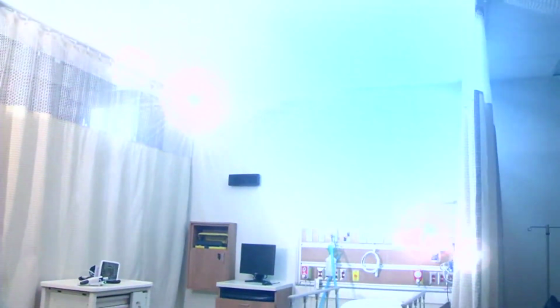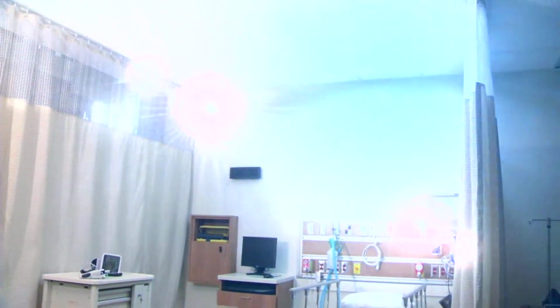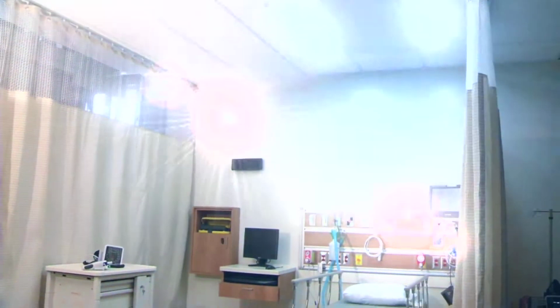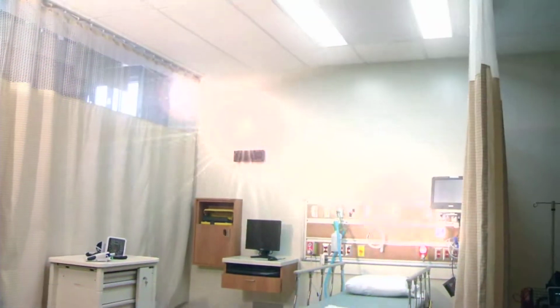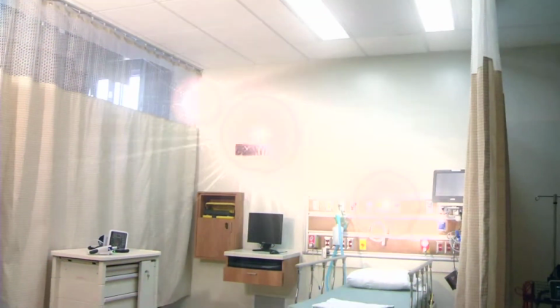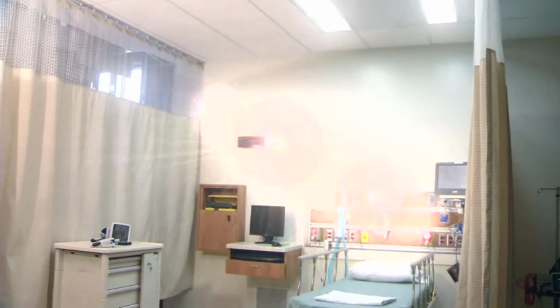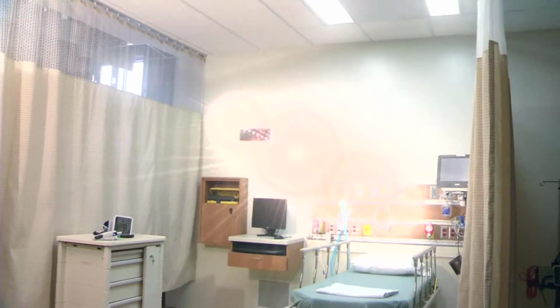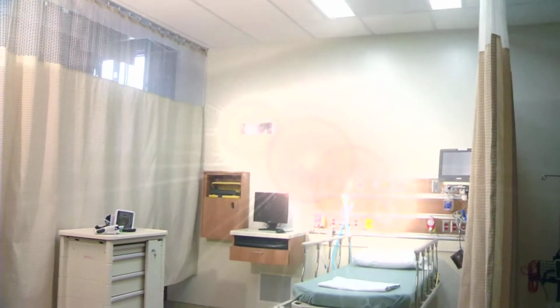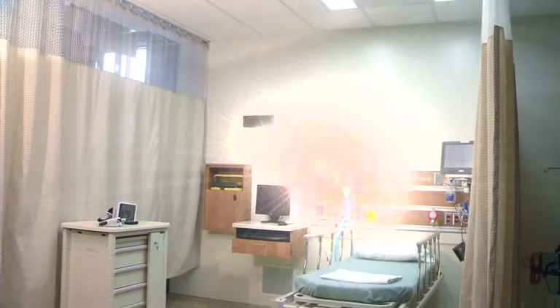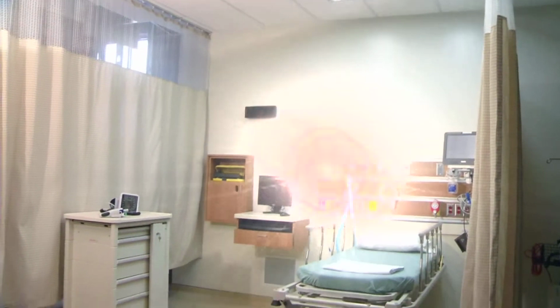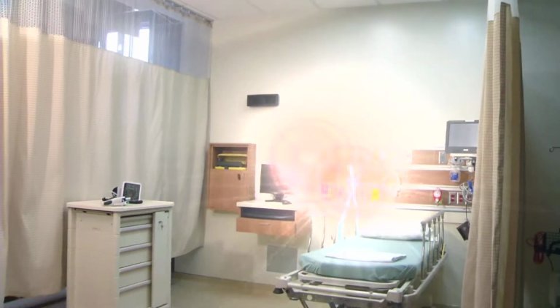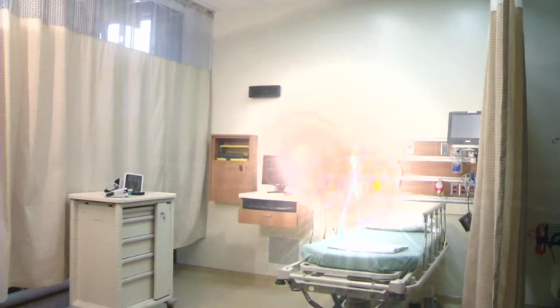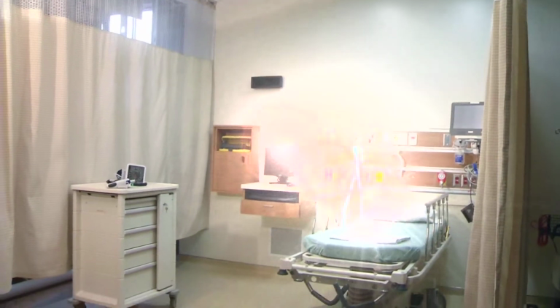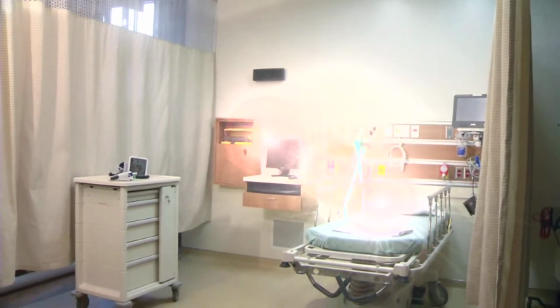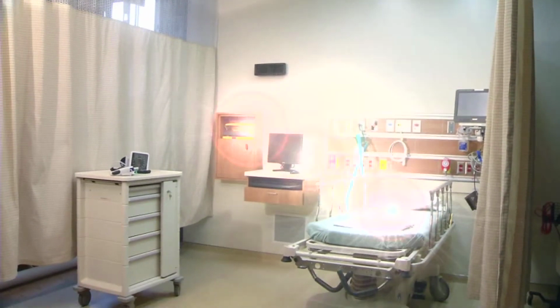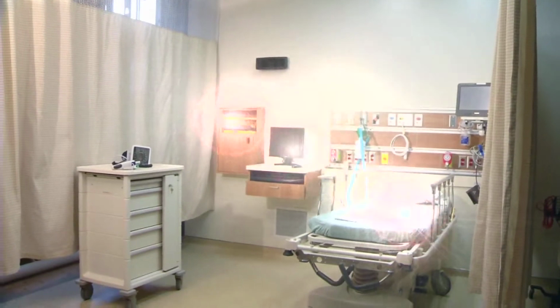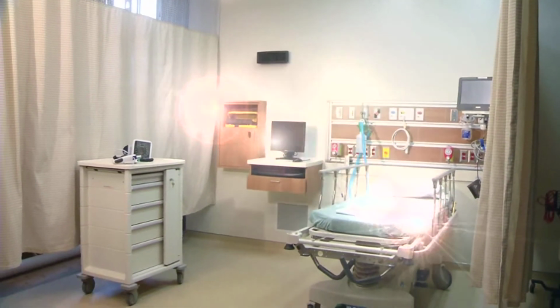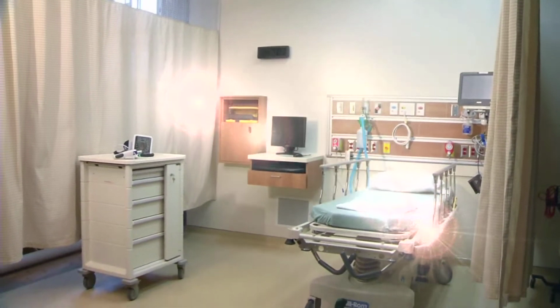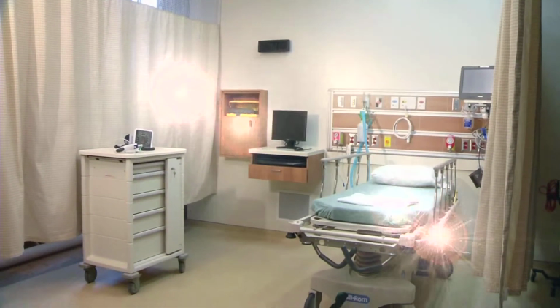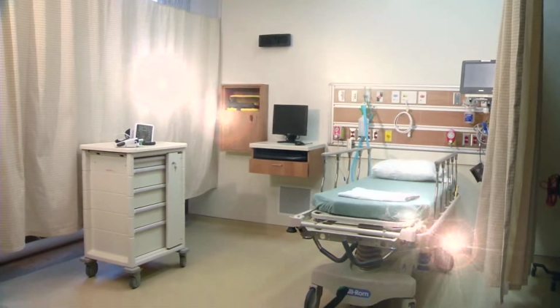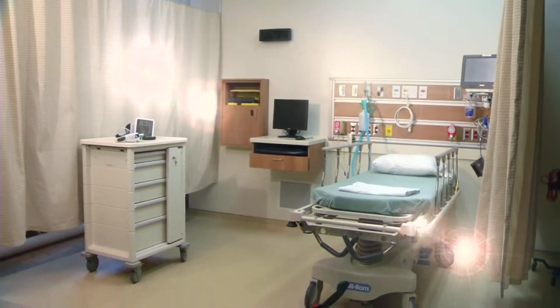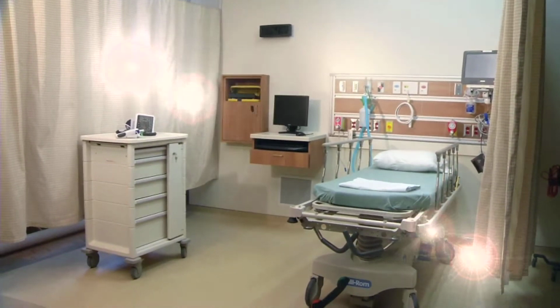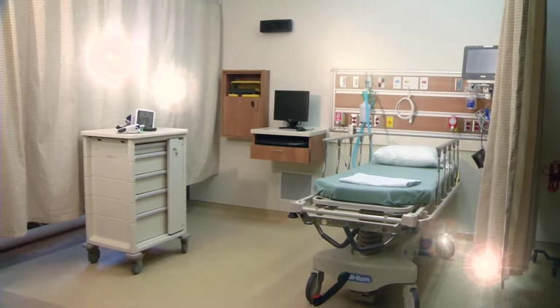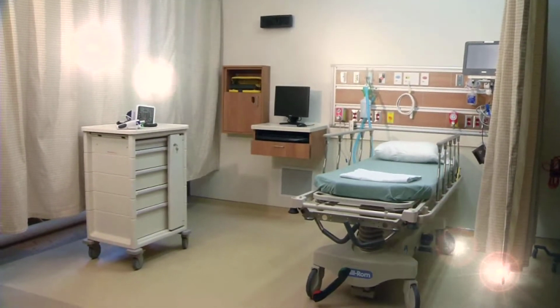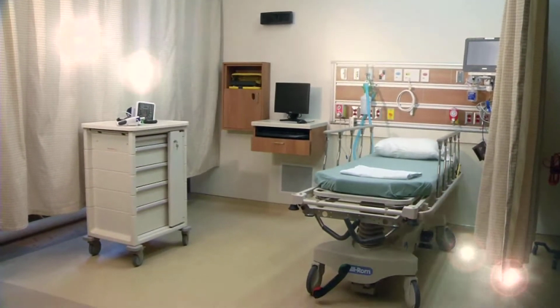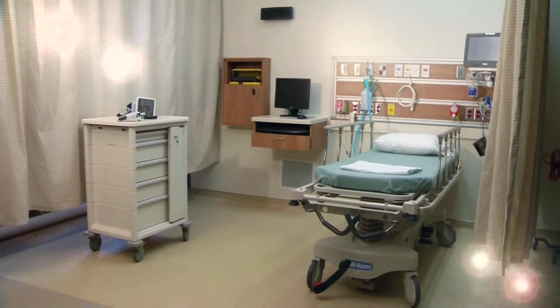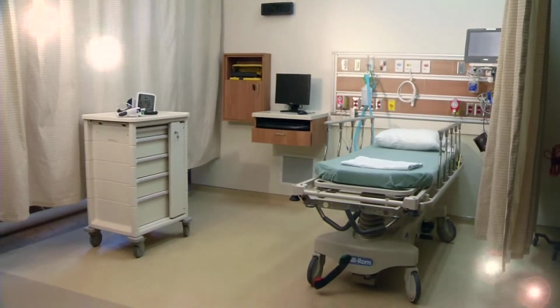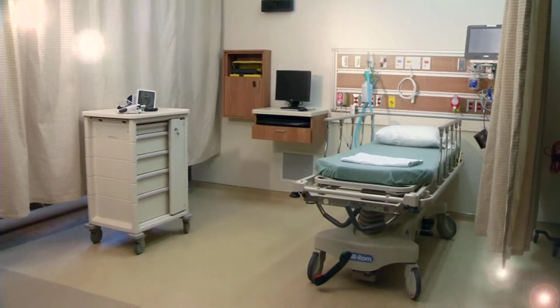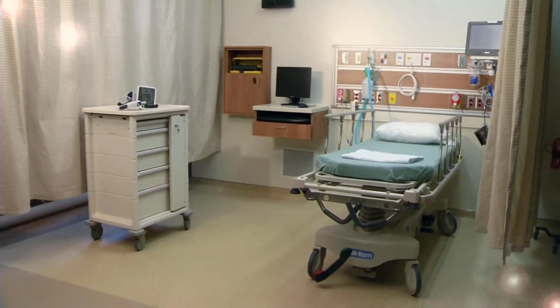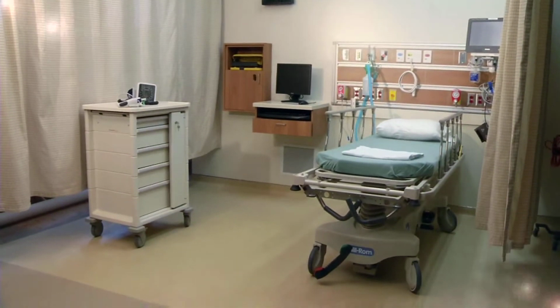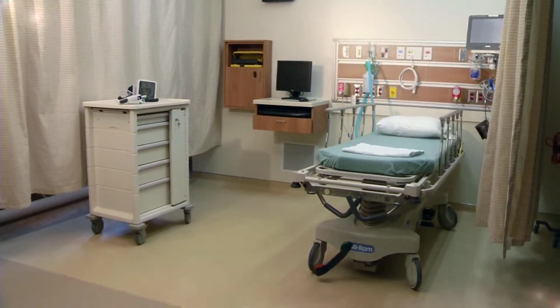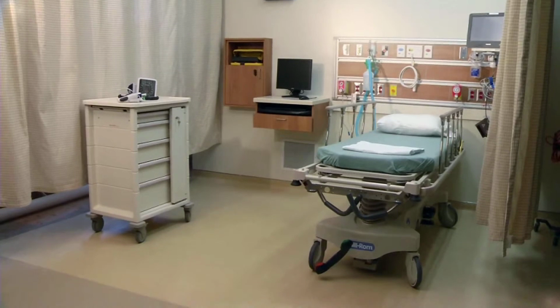Back at the mock-up warehouse, some of the equipment that will be purchased with the funds is on display for staff members.